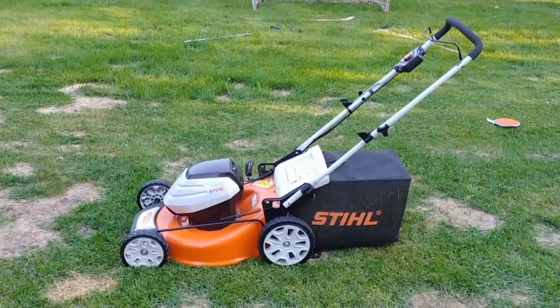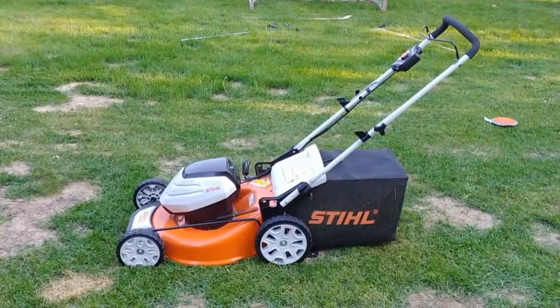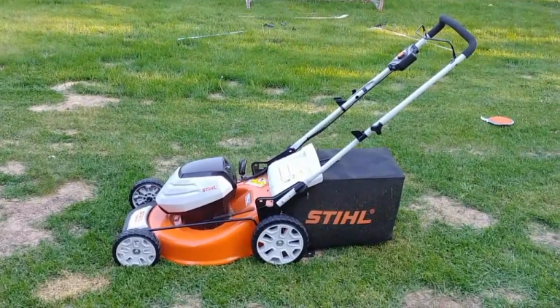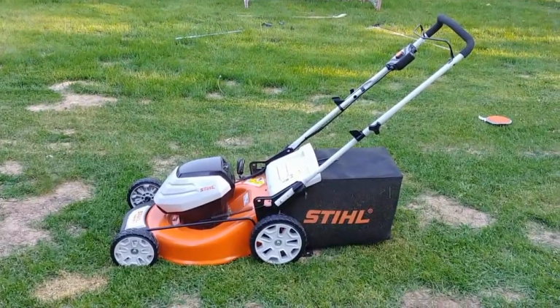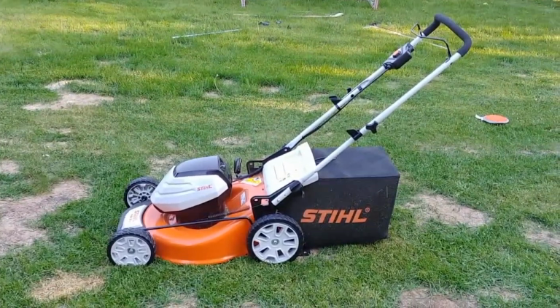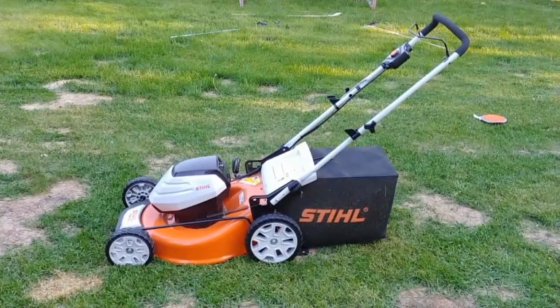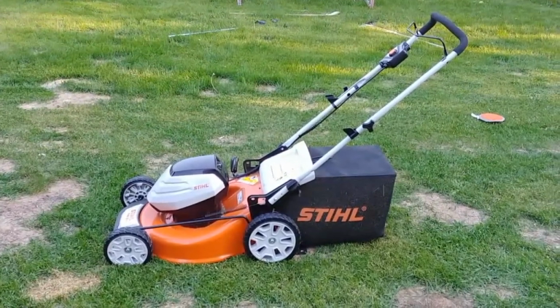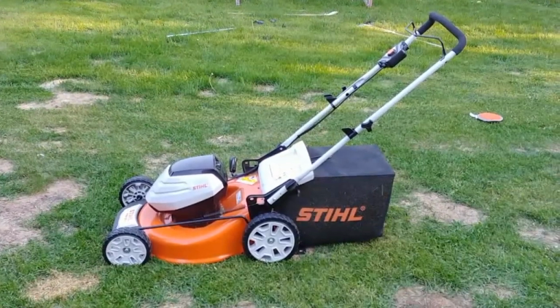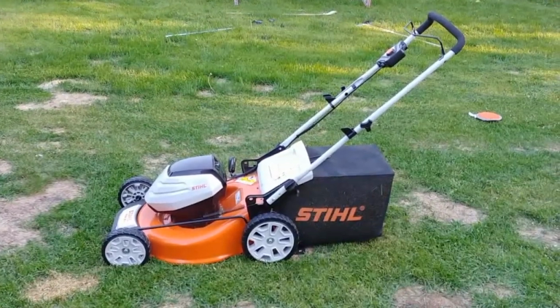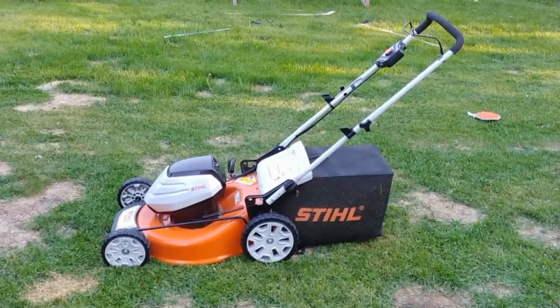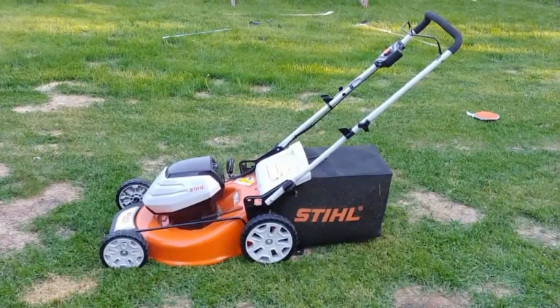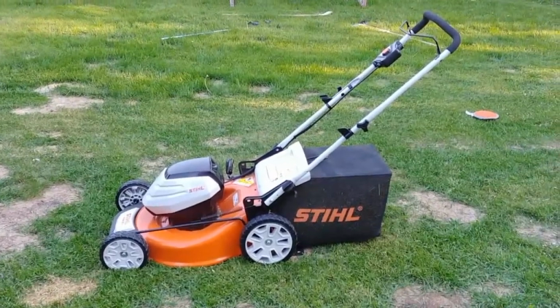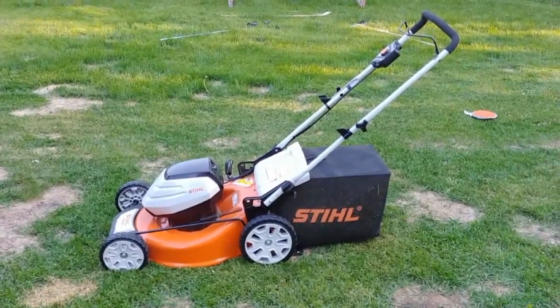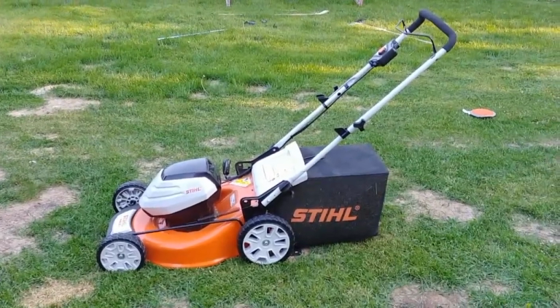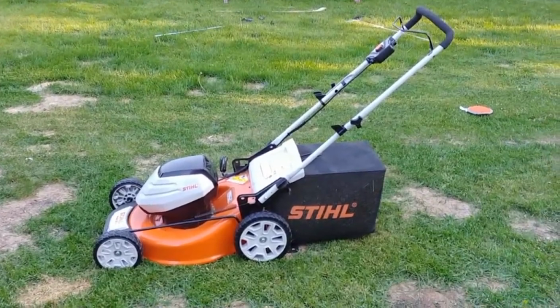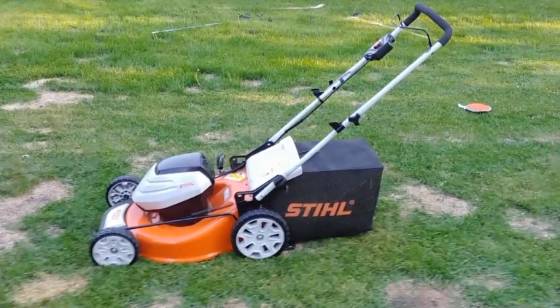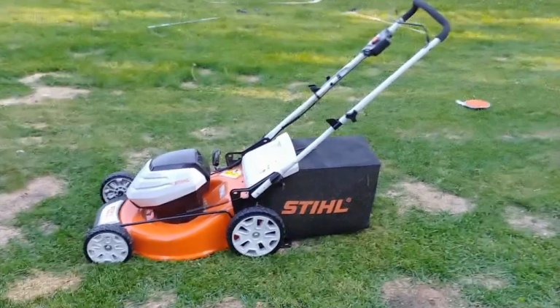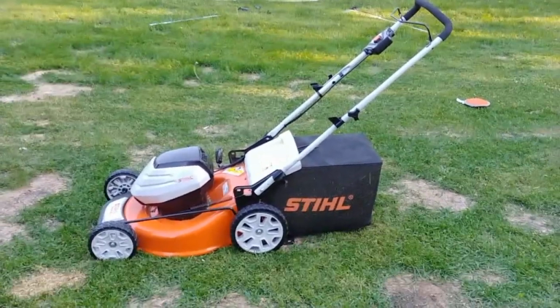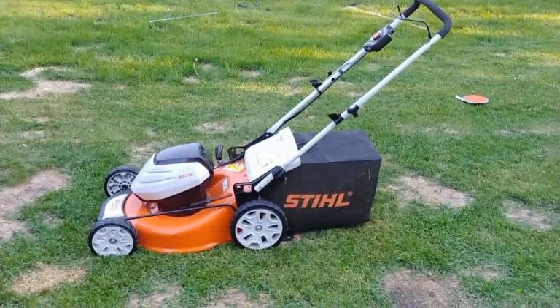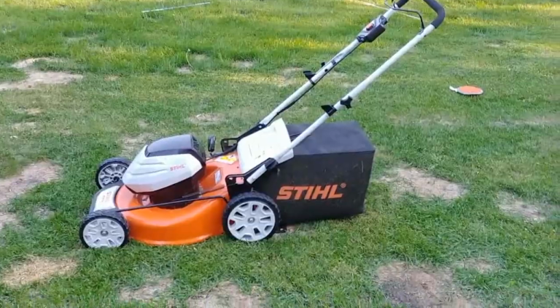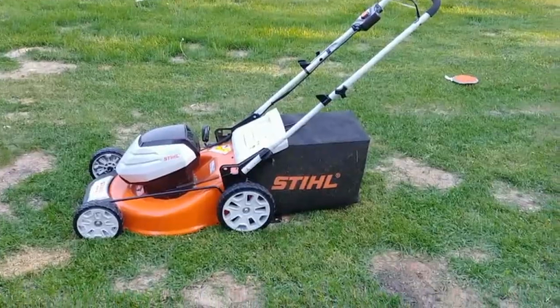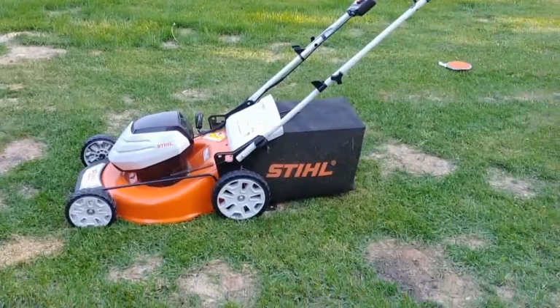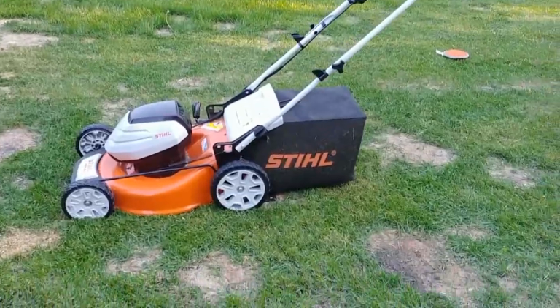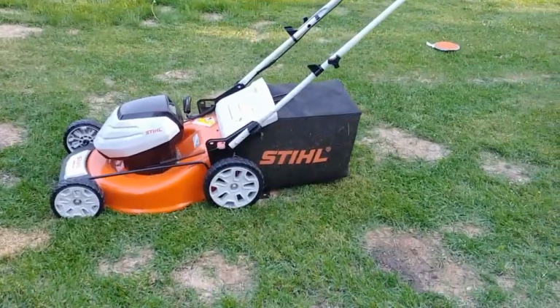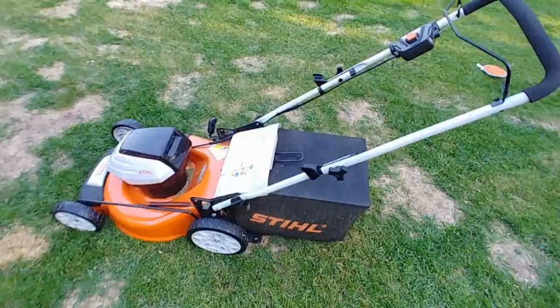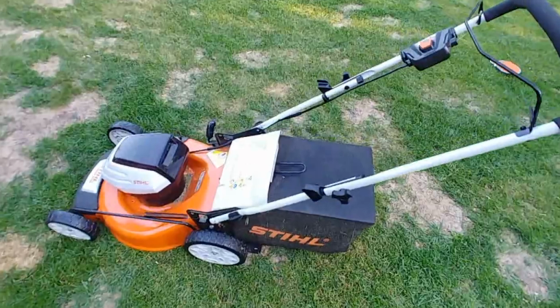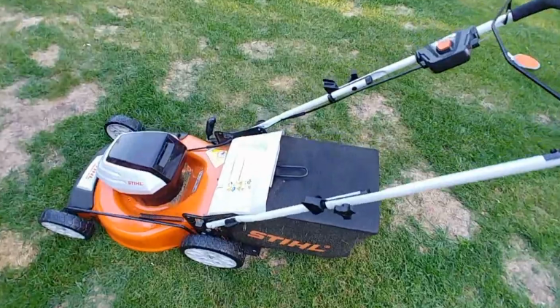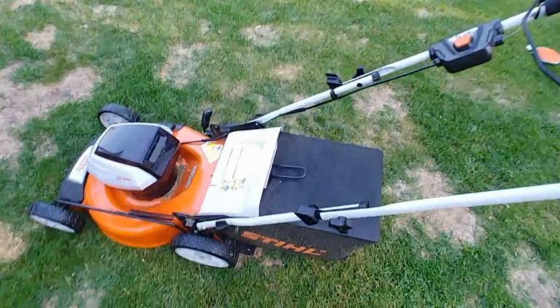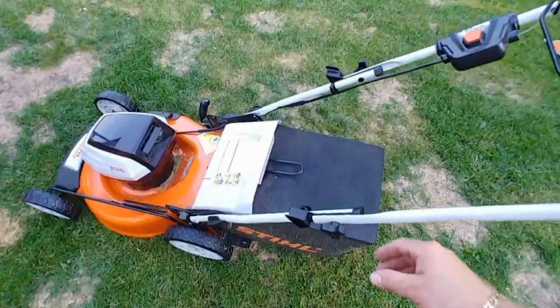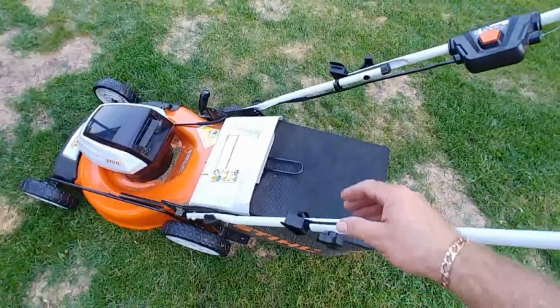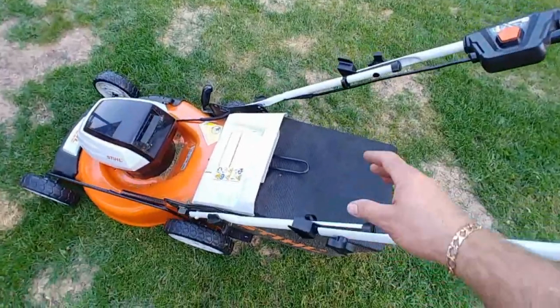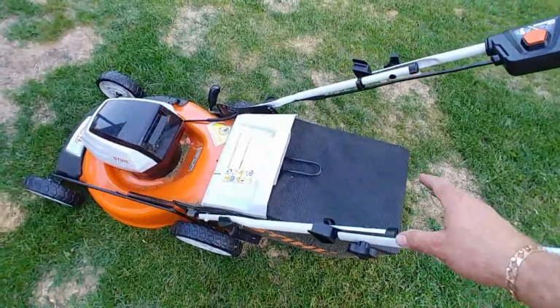This is my battery-powered Steel. I love it. I'm going to show you a couple things about it — first things first.